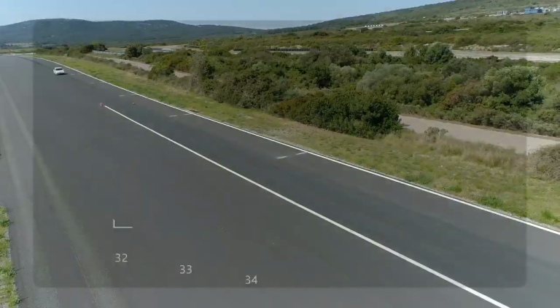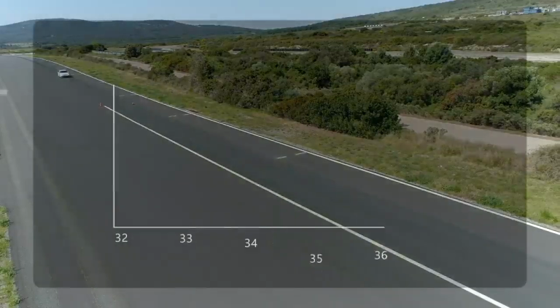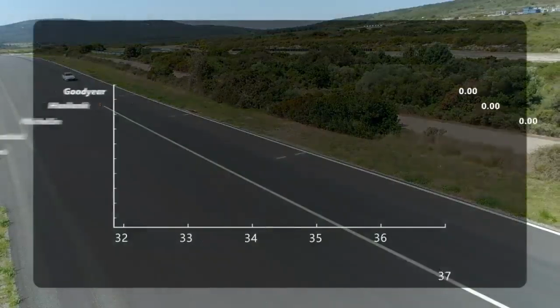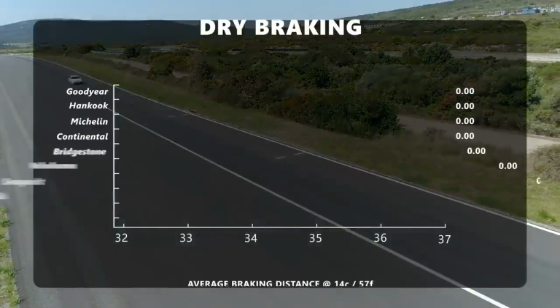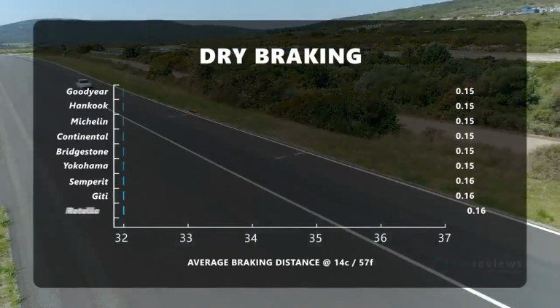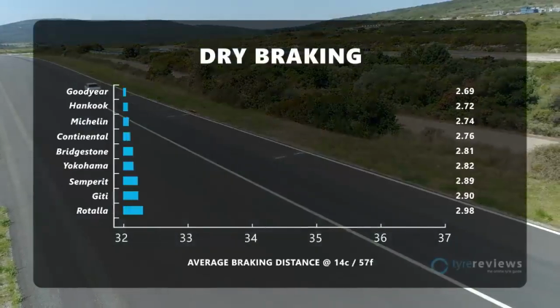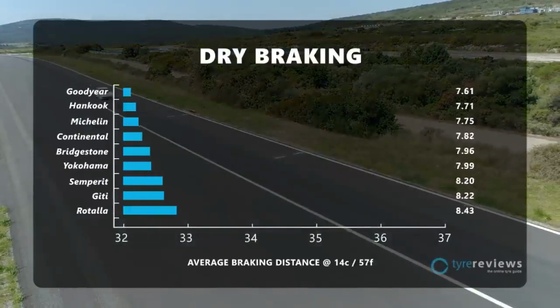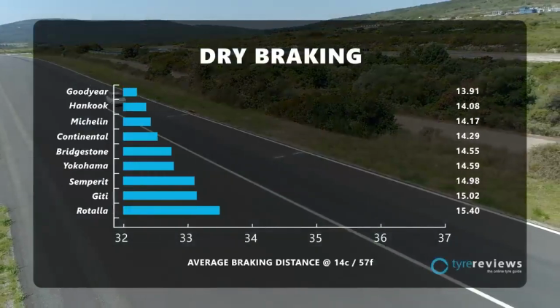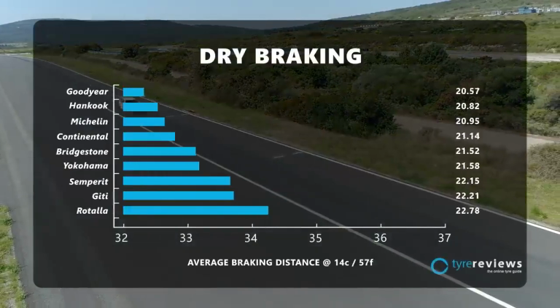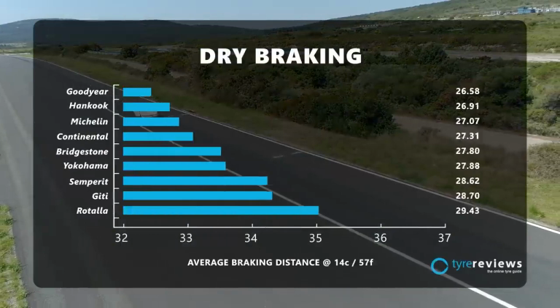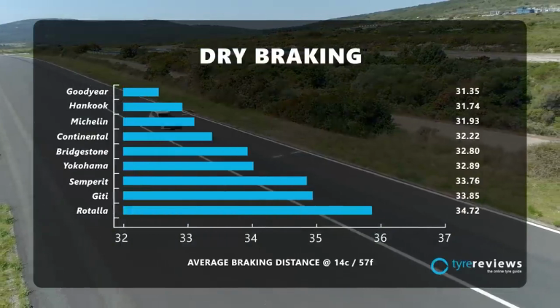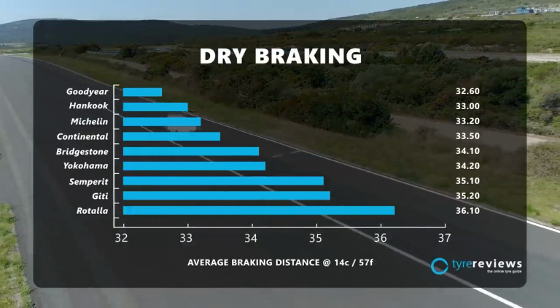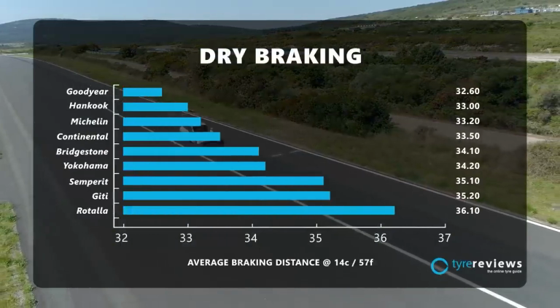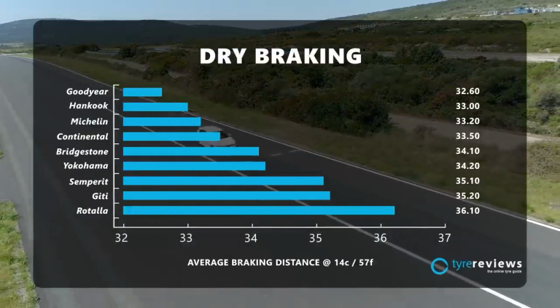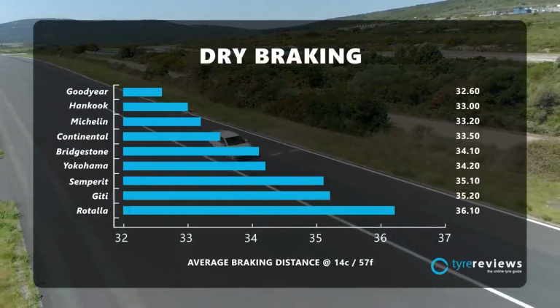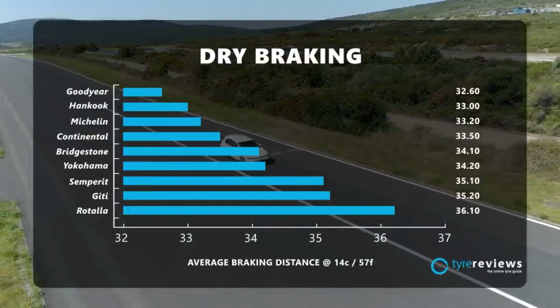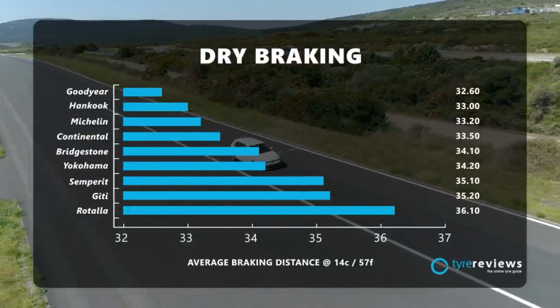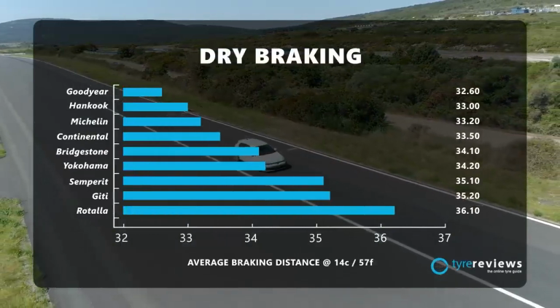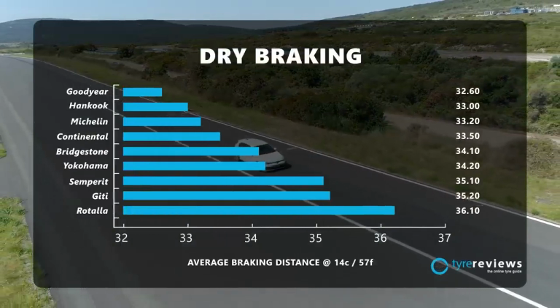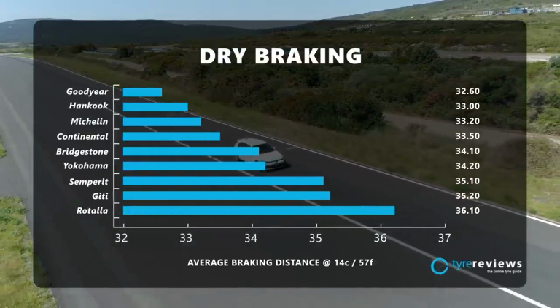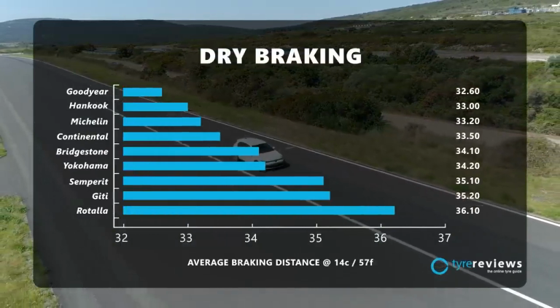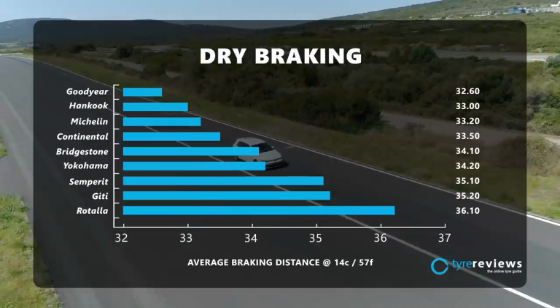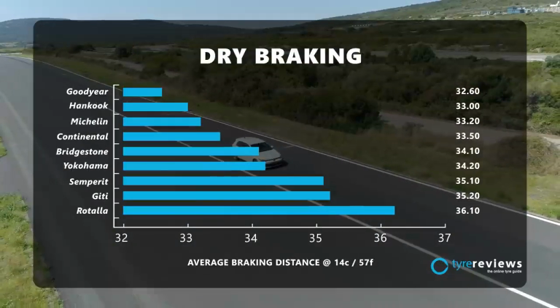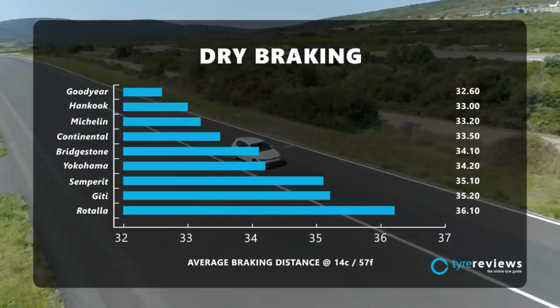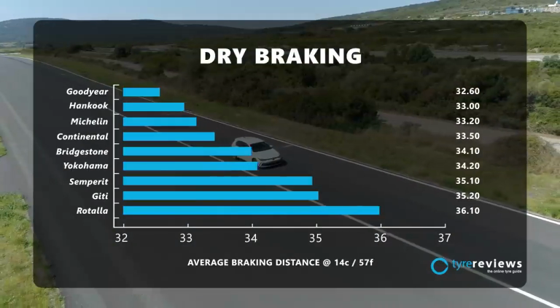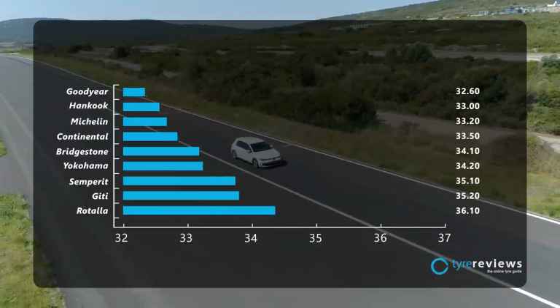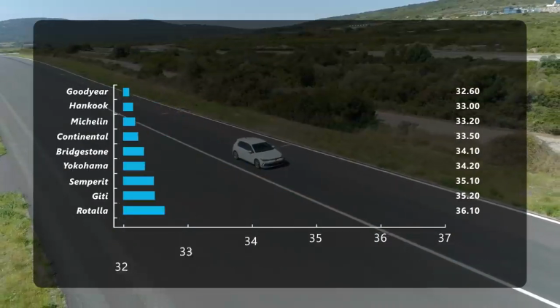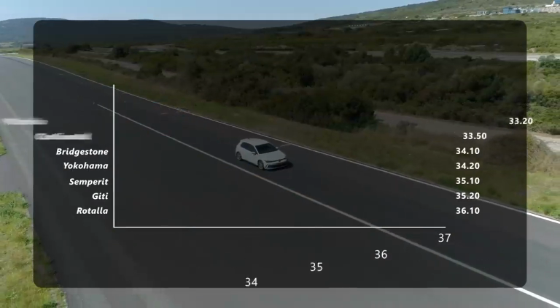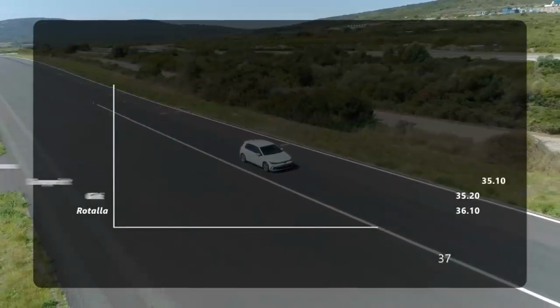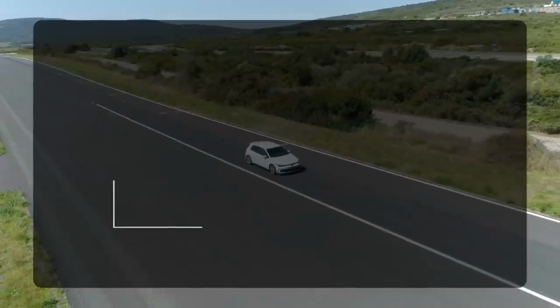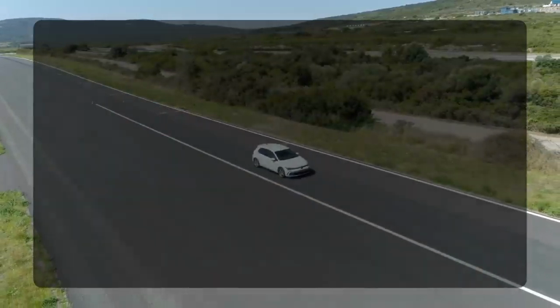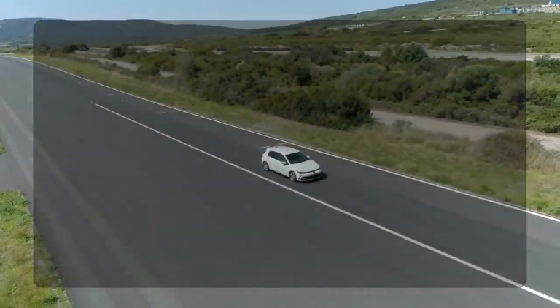Goodyear flexed its dry grip further in the braking test, leading Hankook and Michelin by an impressive margin, with the Rotella struggling to slow the car.